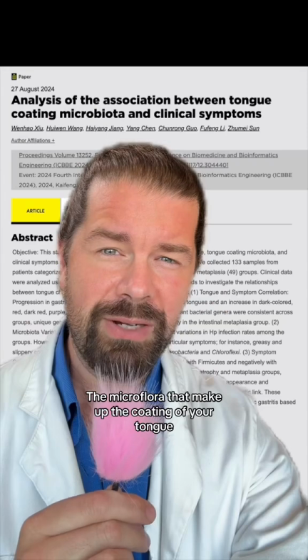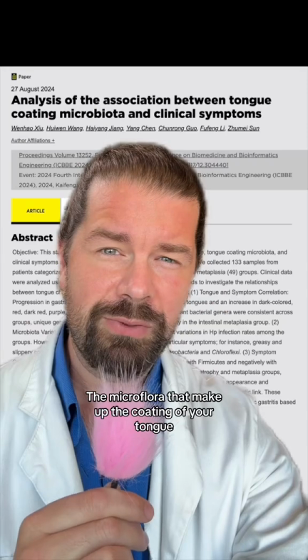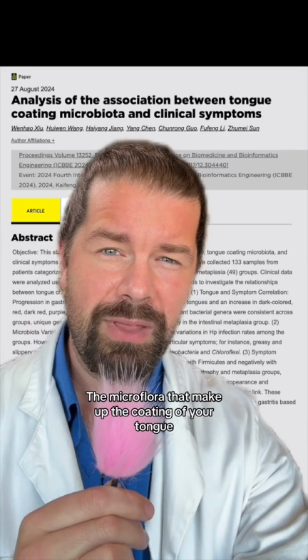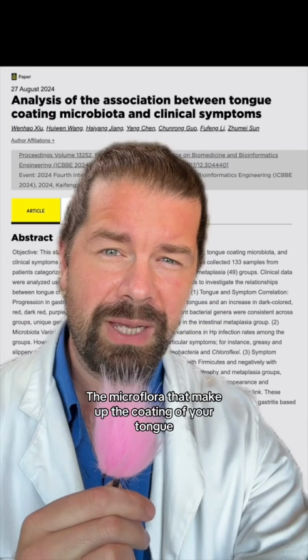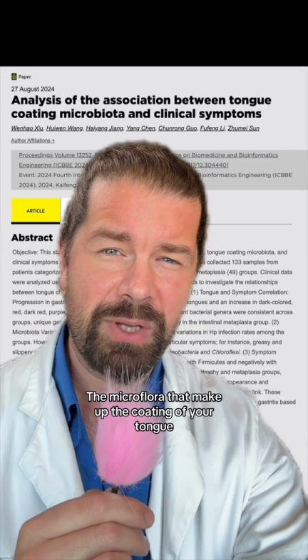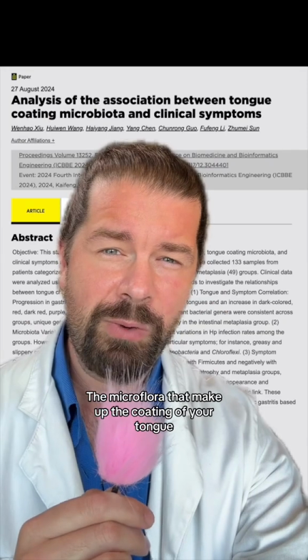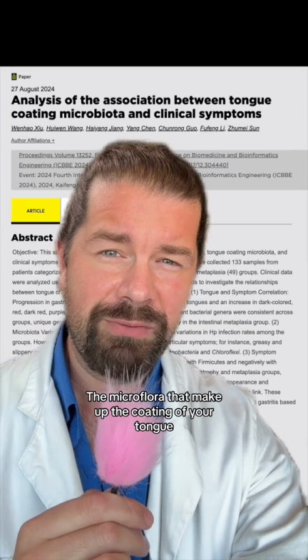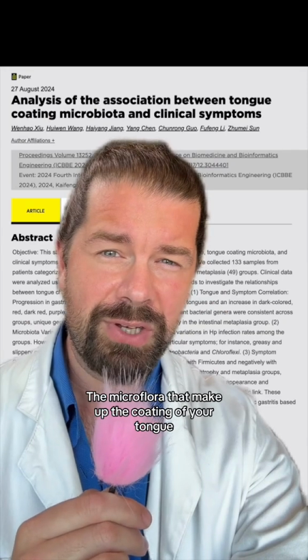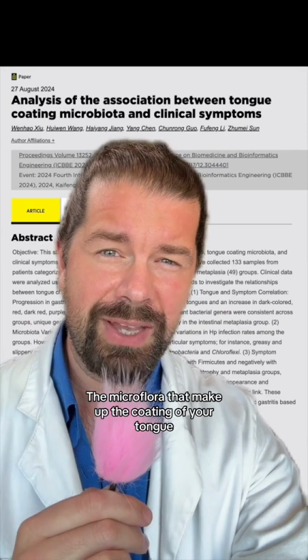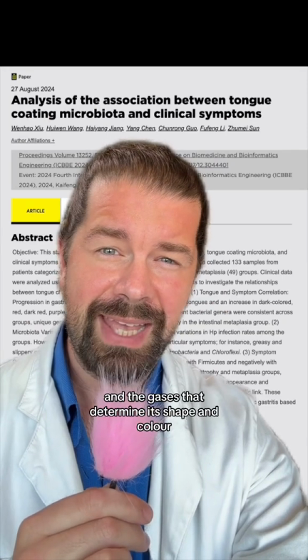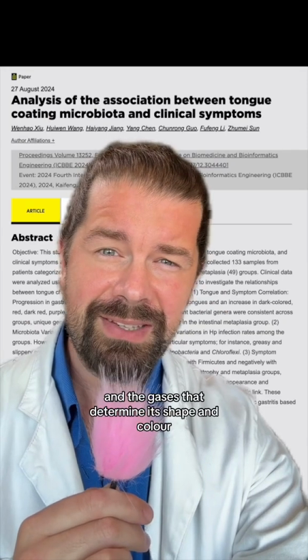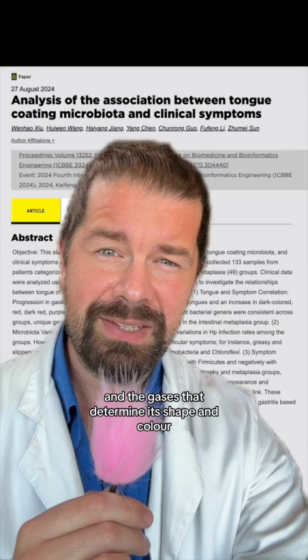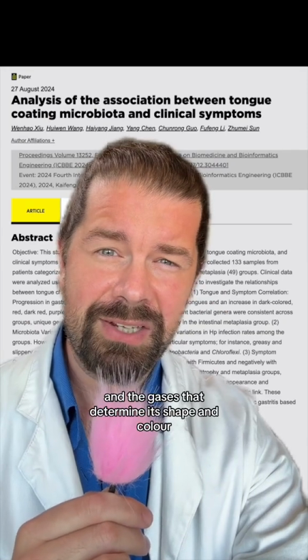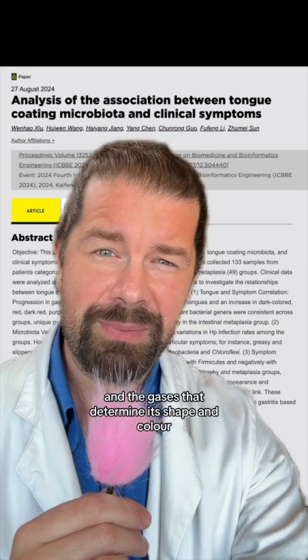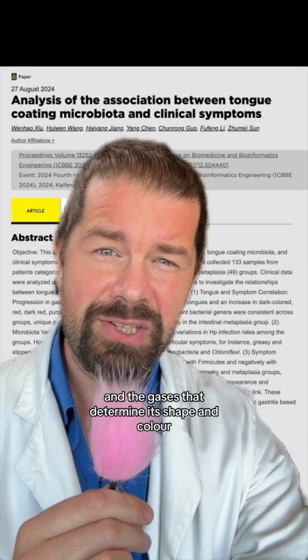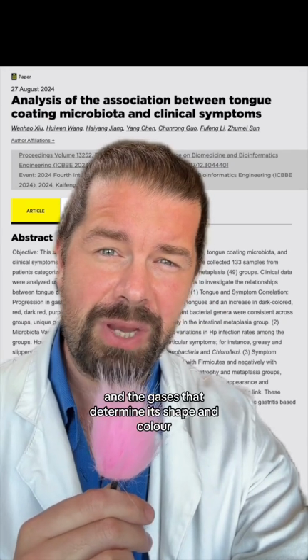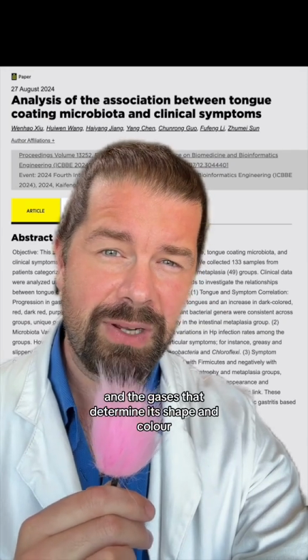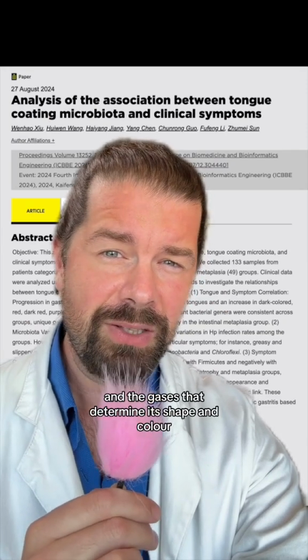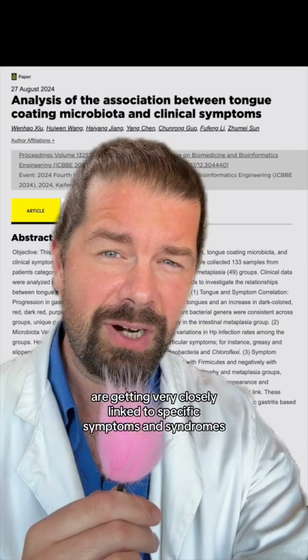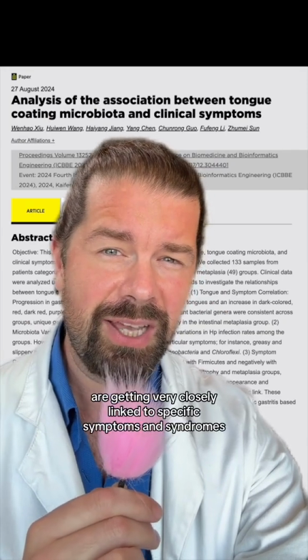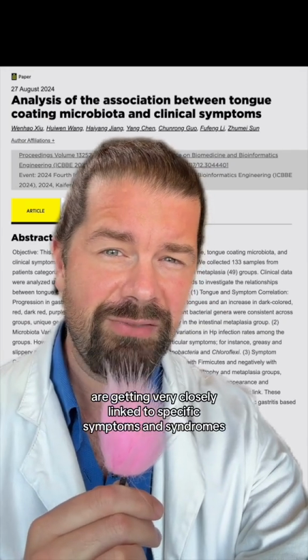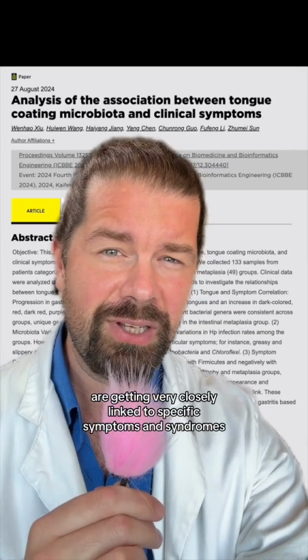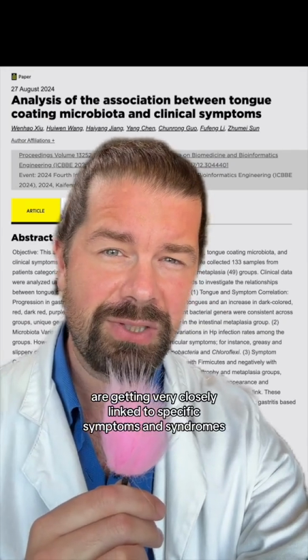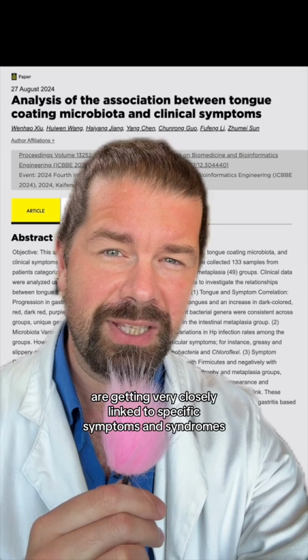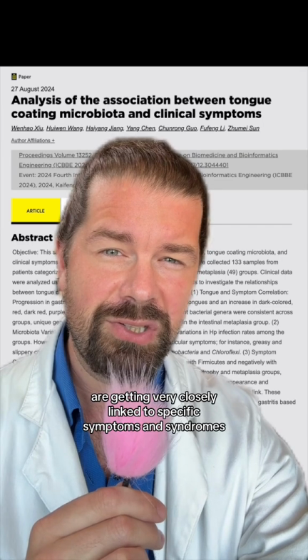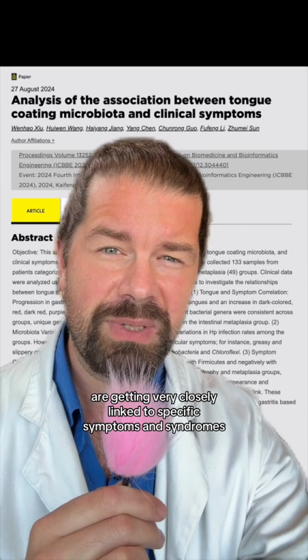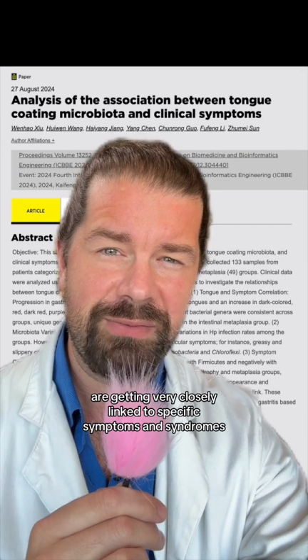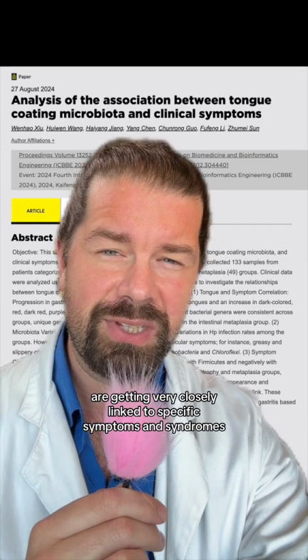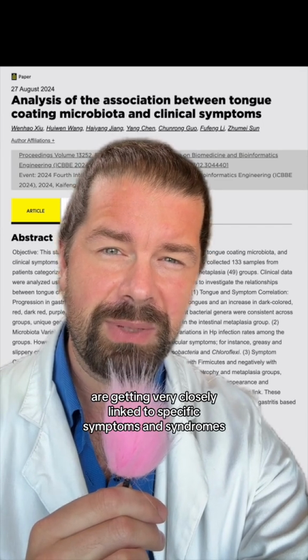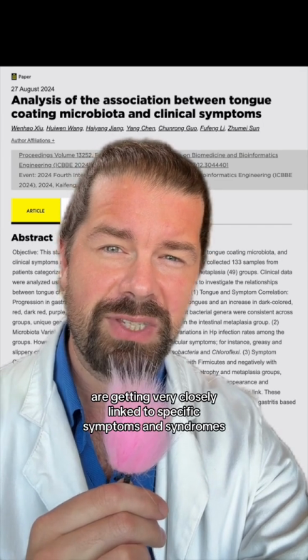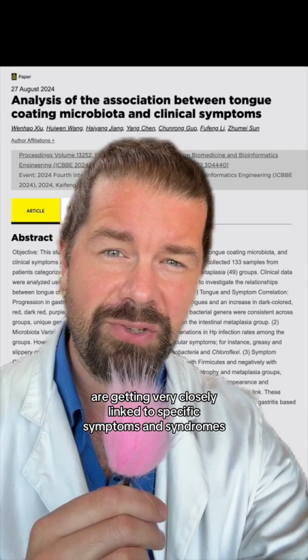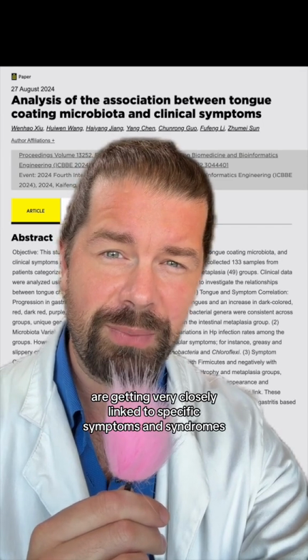Microflora that make up the coating of your tongue and the gases that determine its shape and color are getting very closely linked to specific symptoms and syndromes.